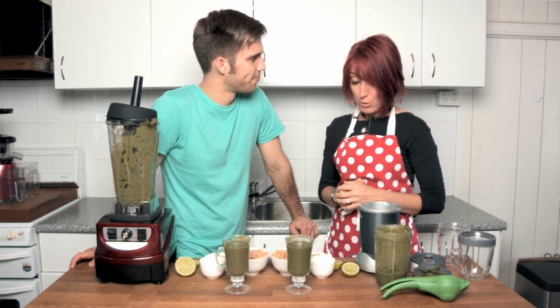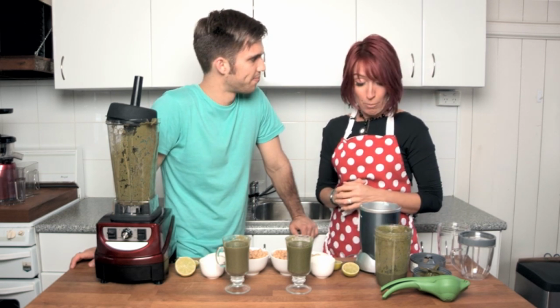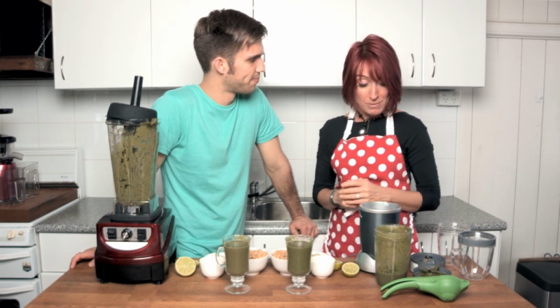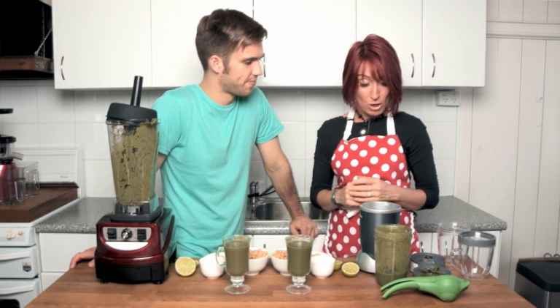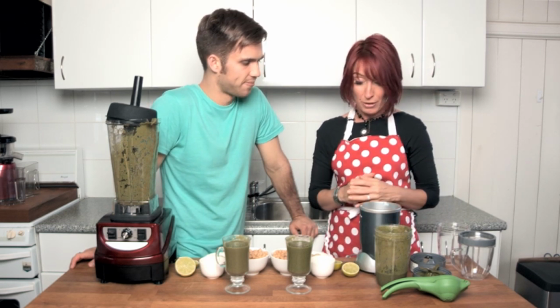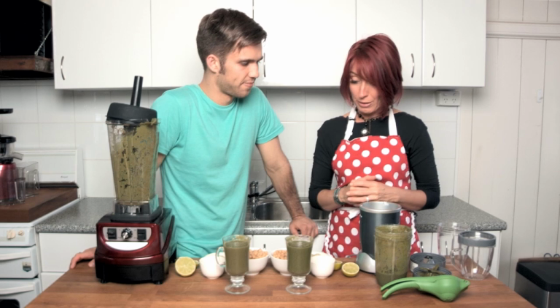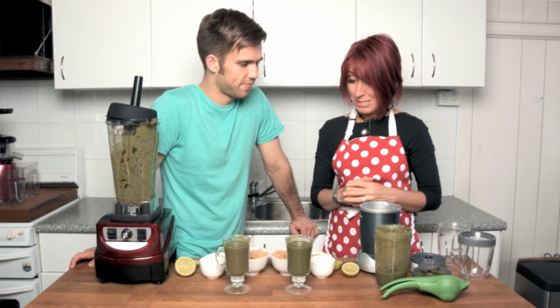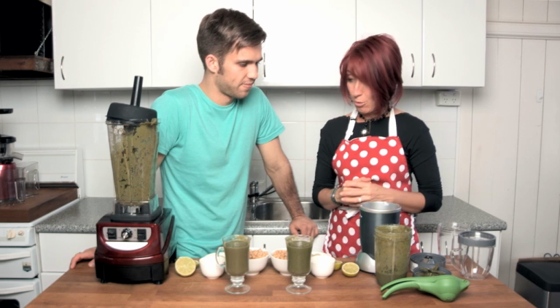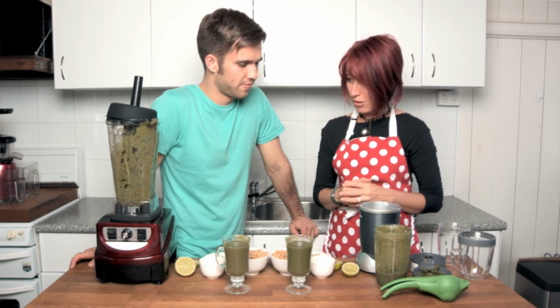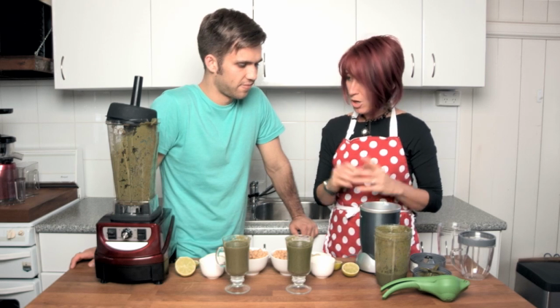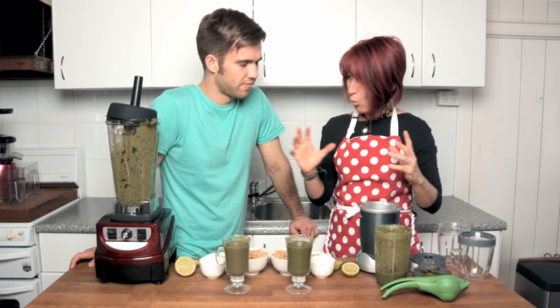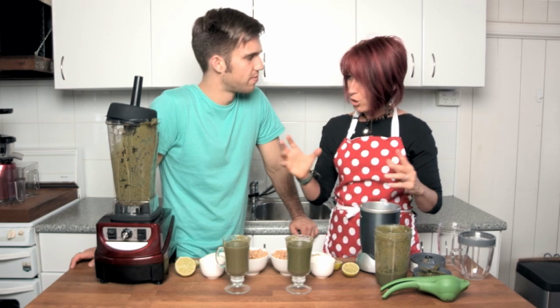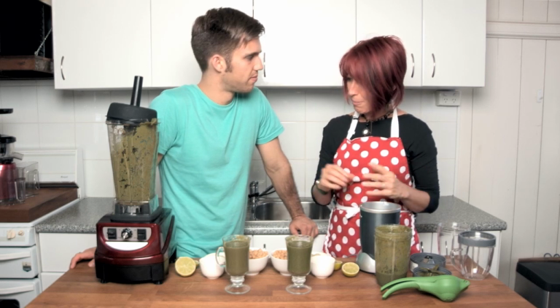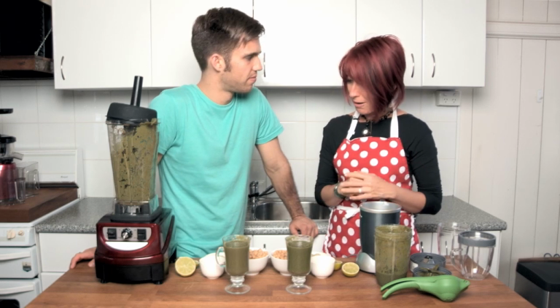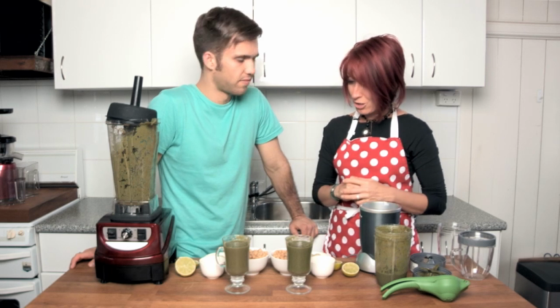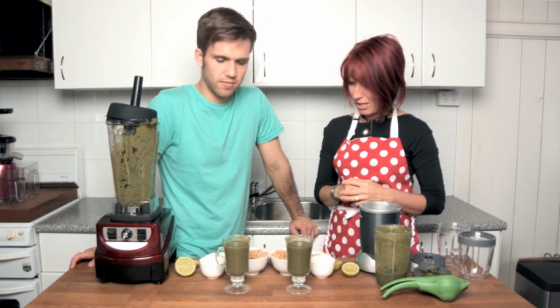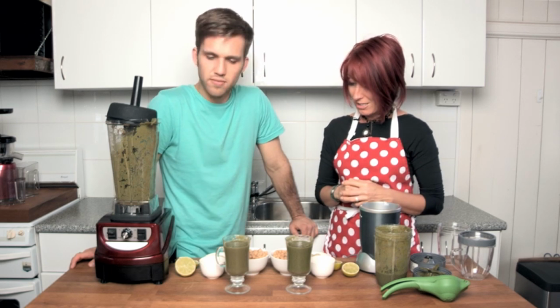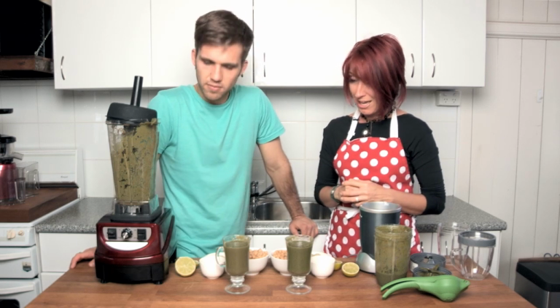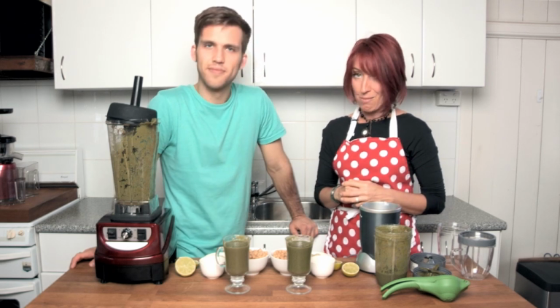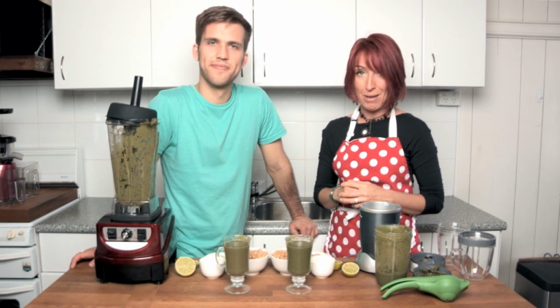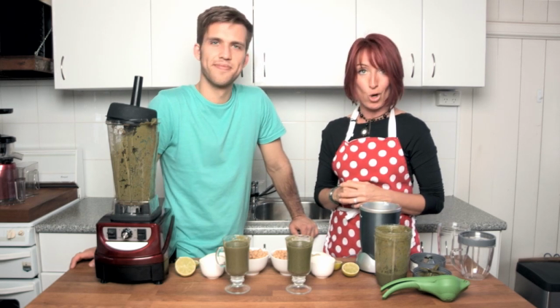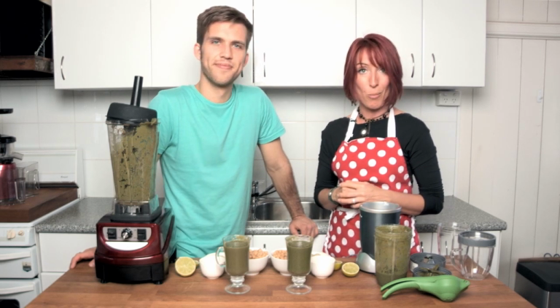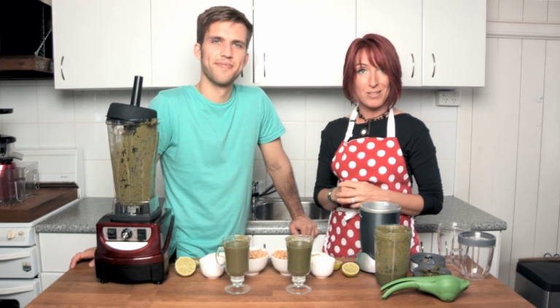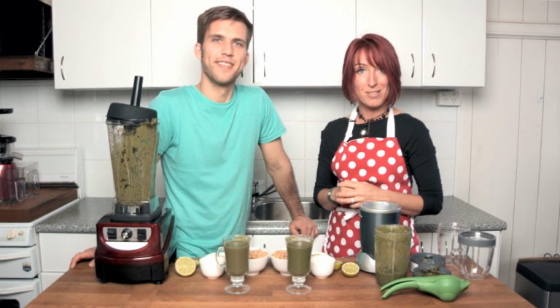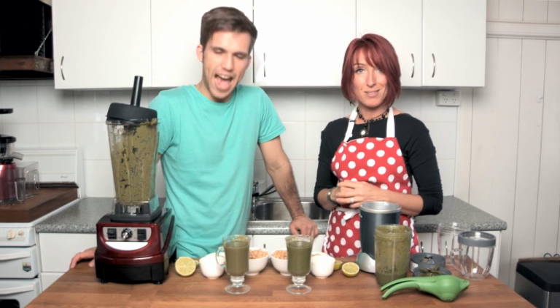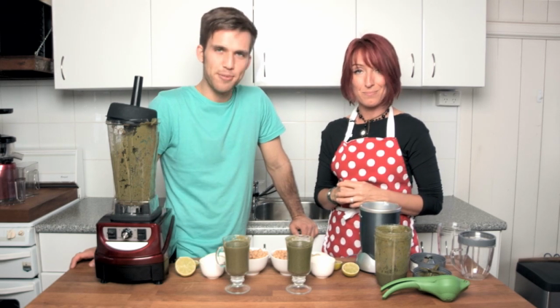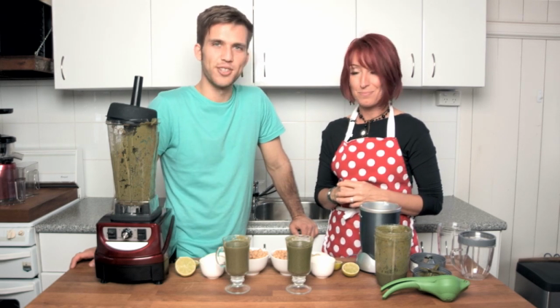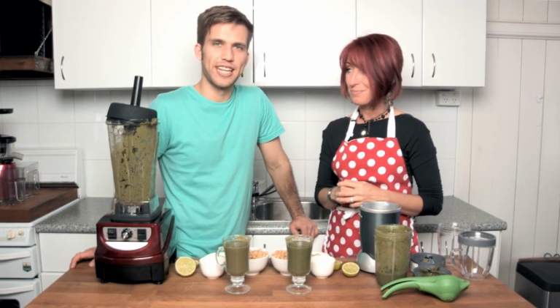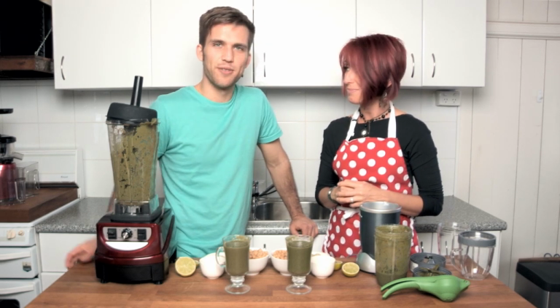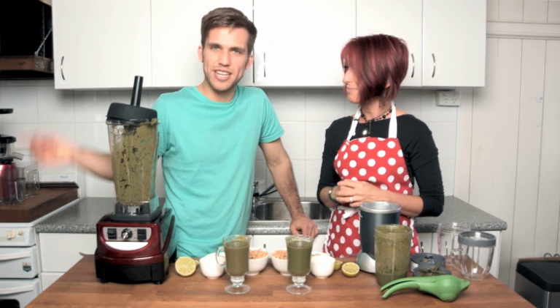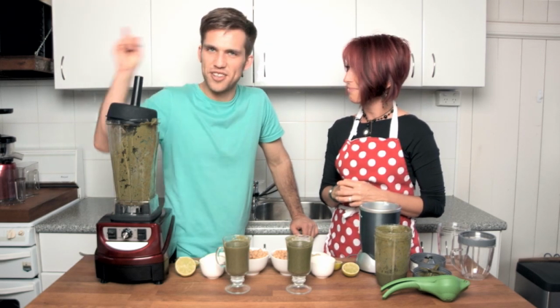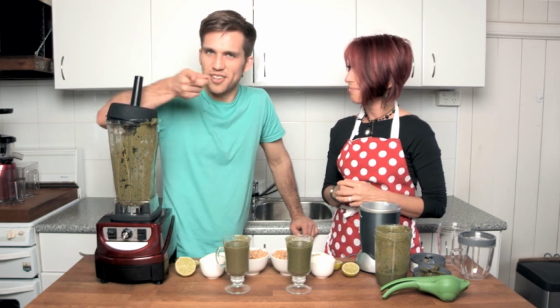Shall we pop aside the green smoothie, wash up our jugs, and make a hummus? Absolutely — we'll see you soon.